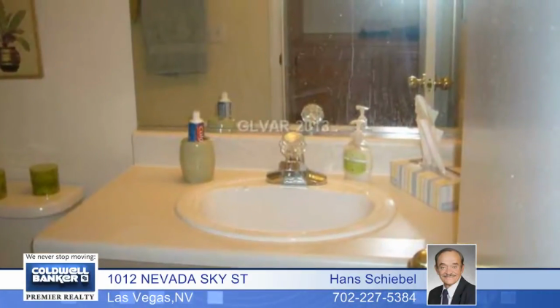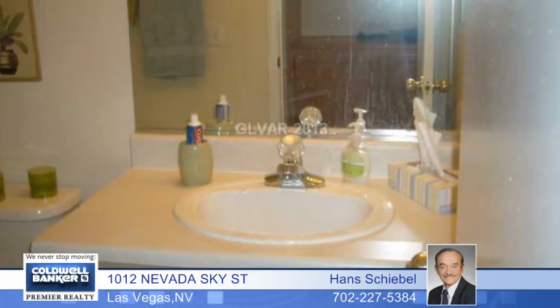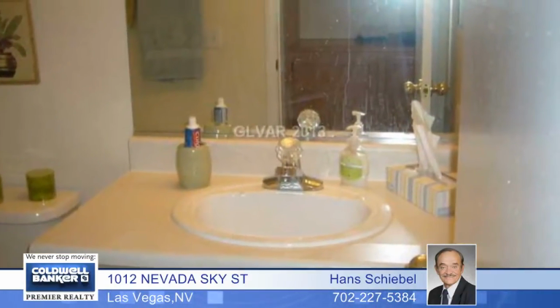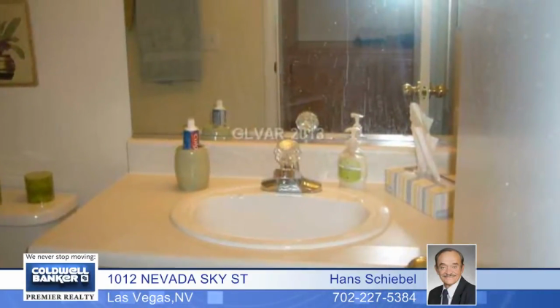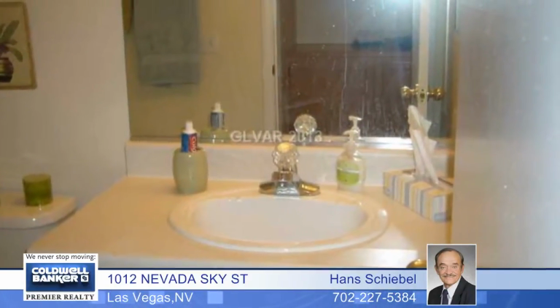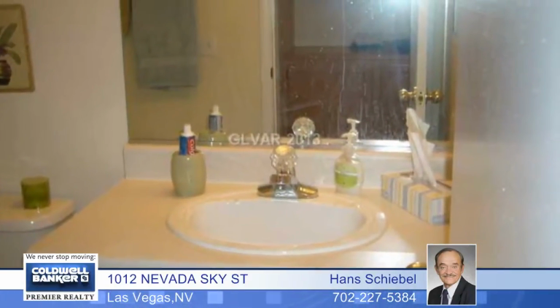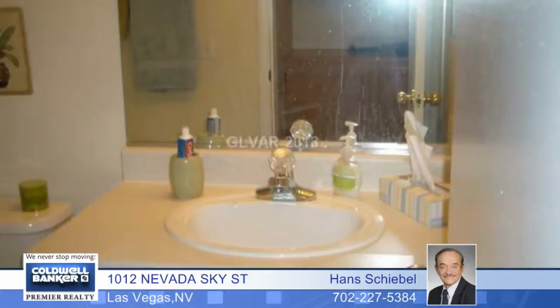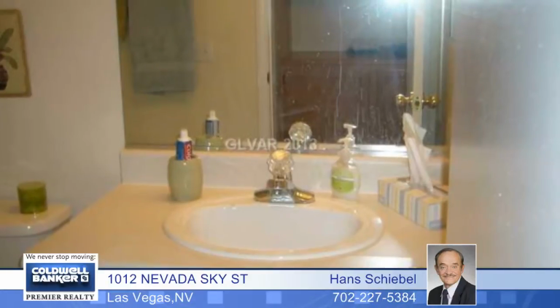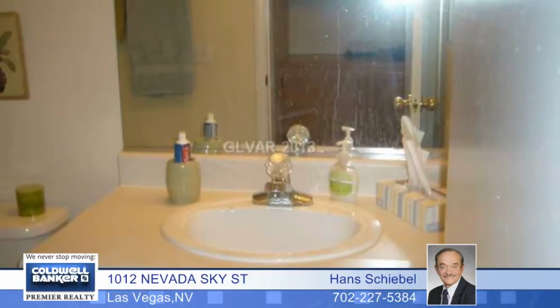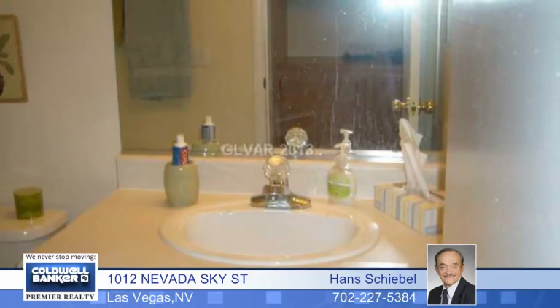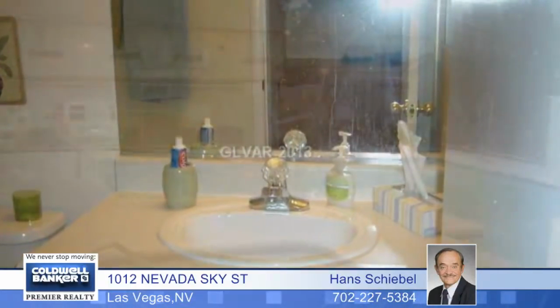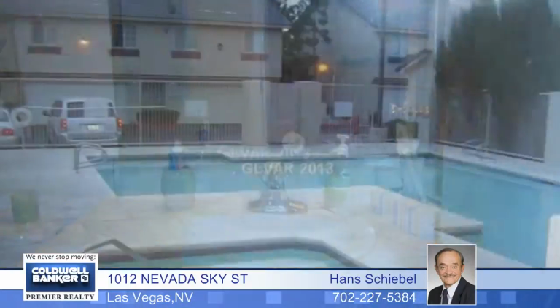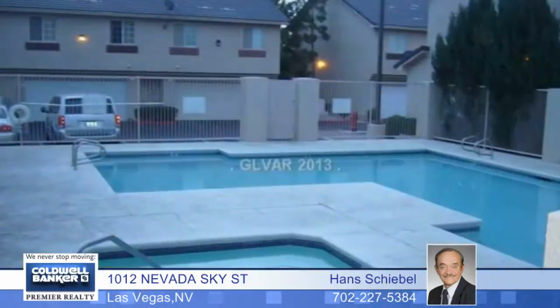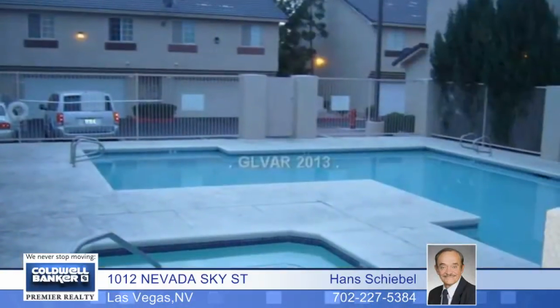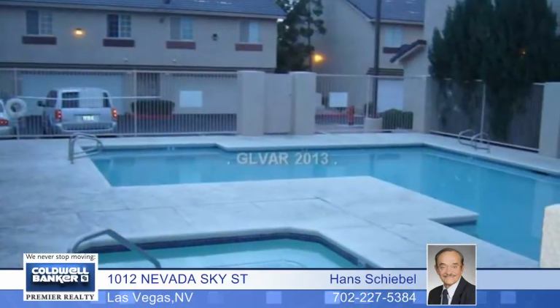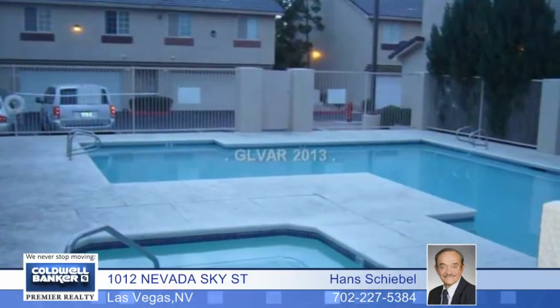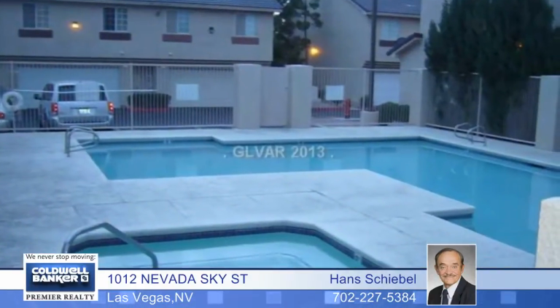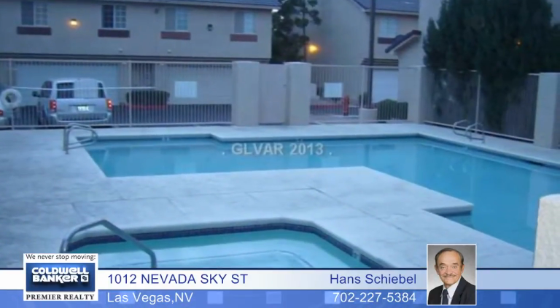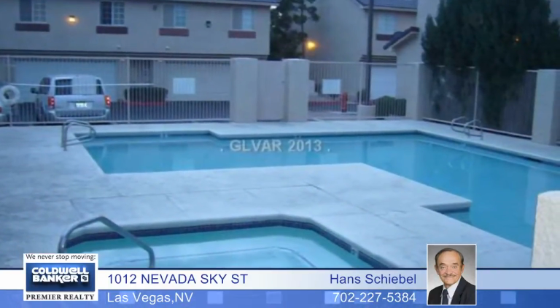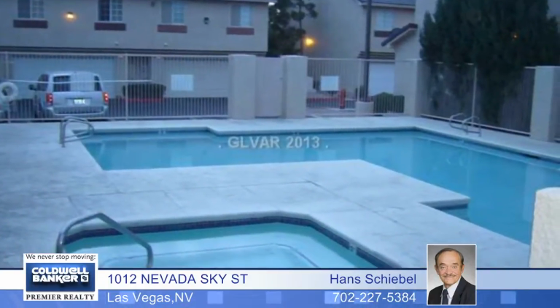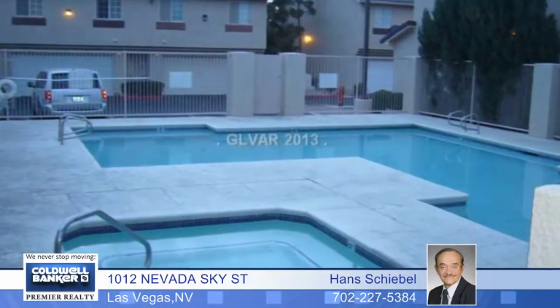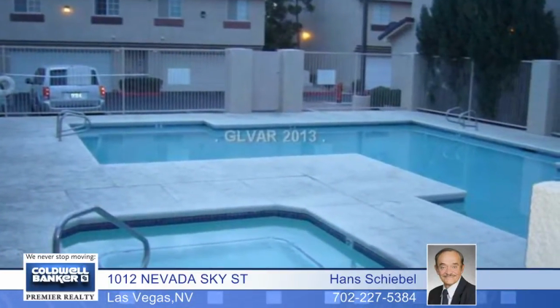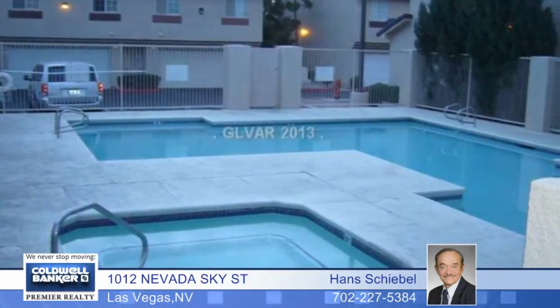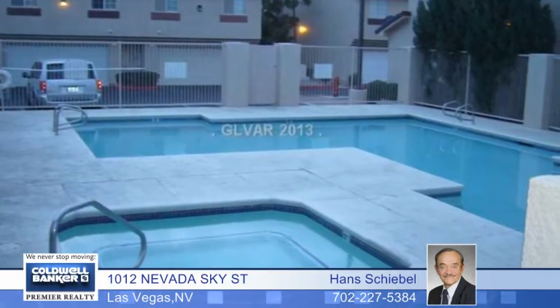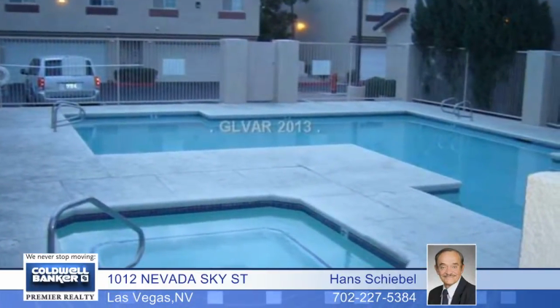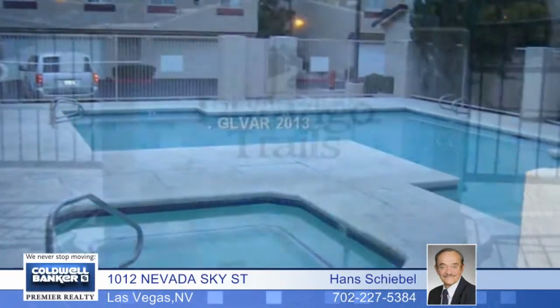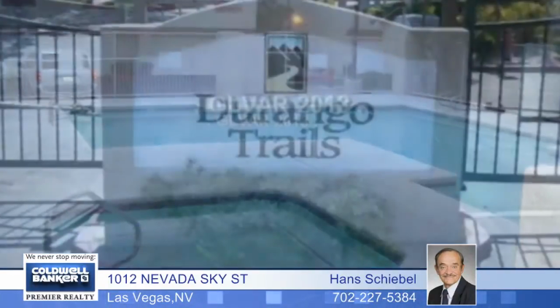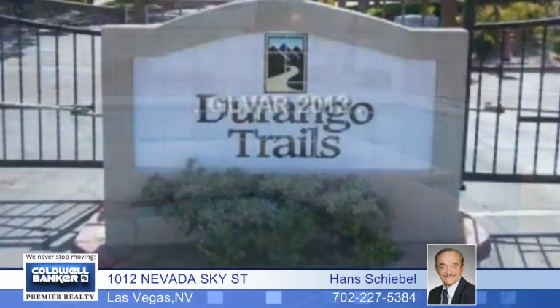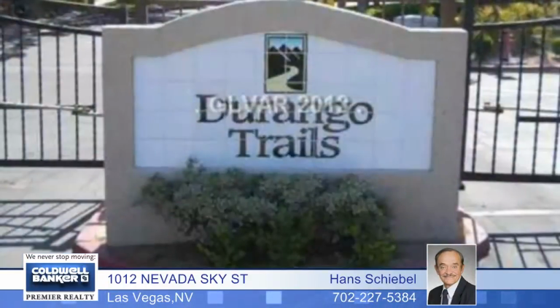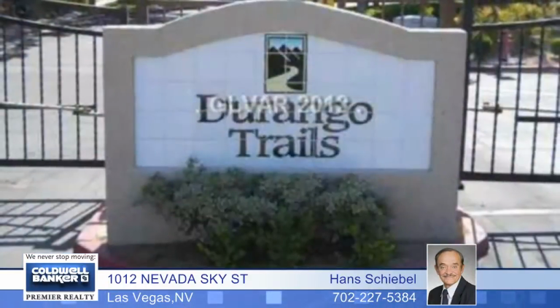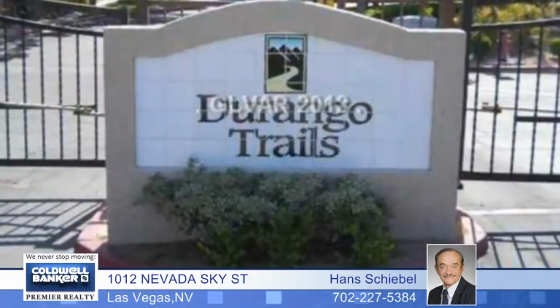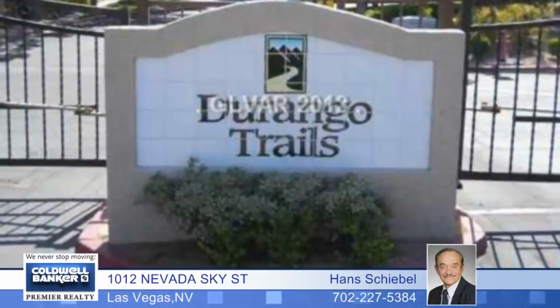The laundry room is located on the second level for your convenience. Call today for more information.